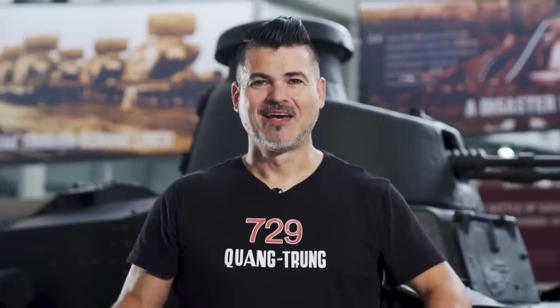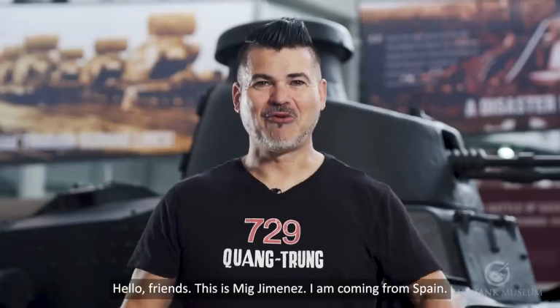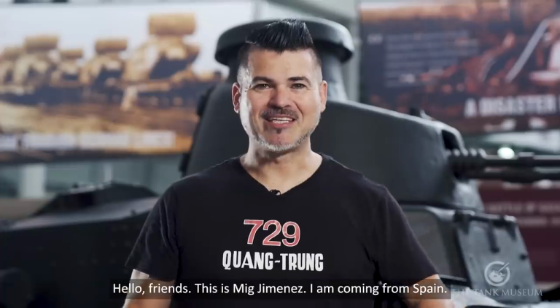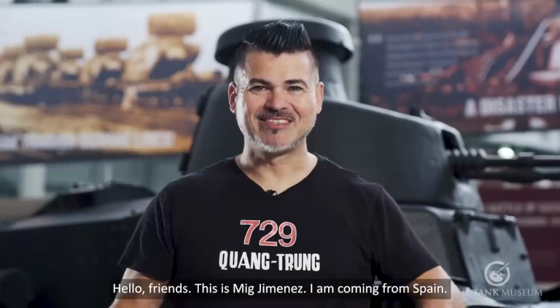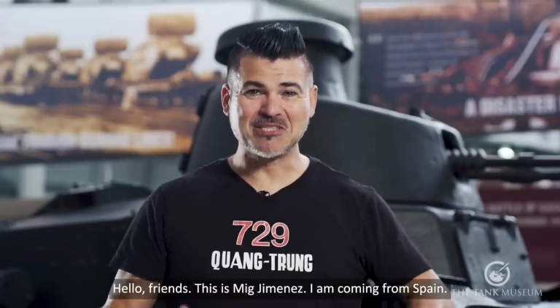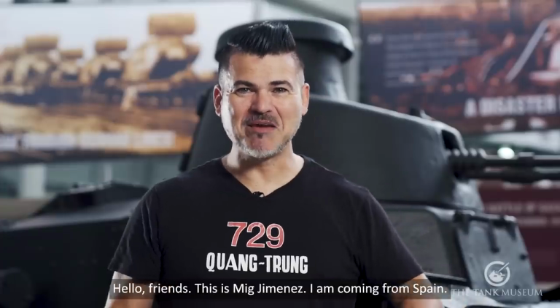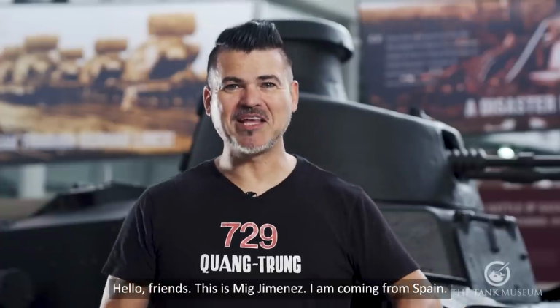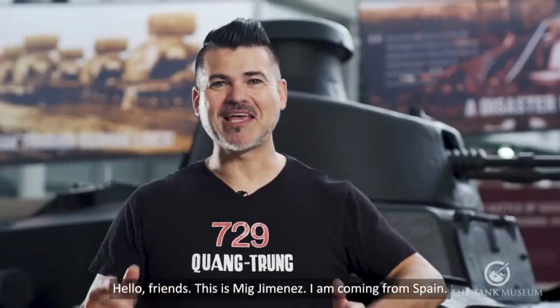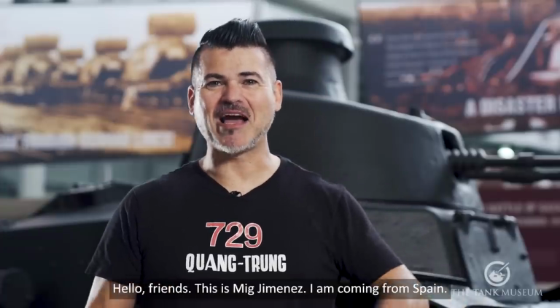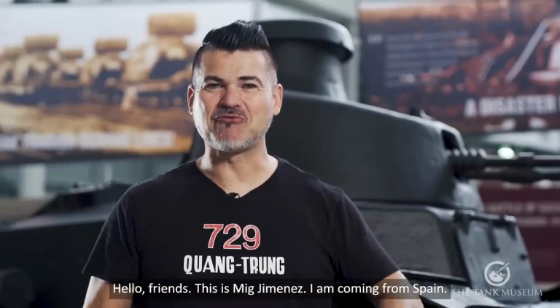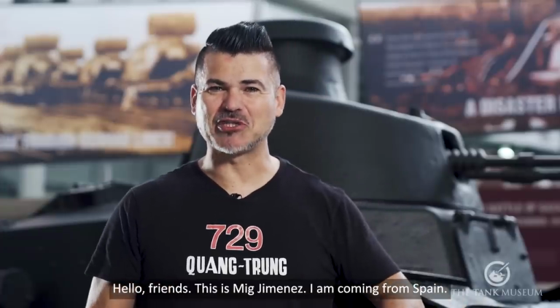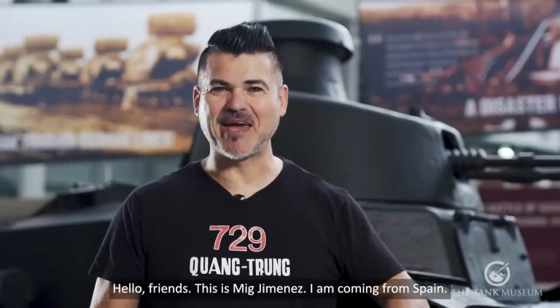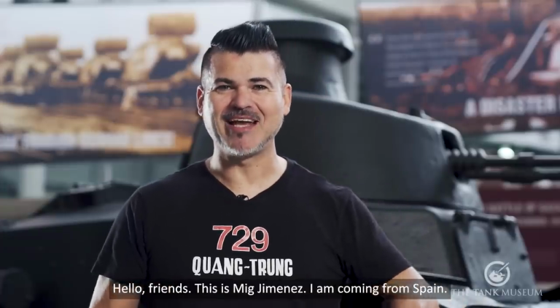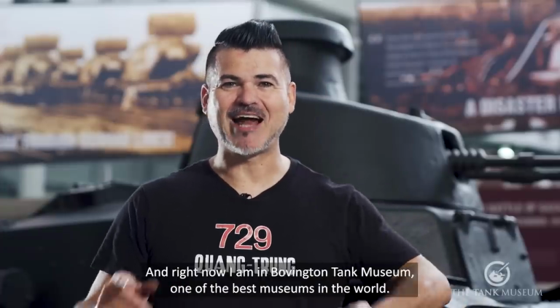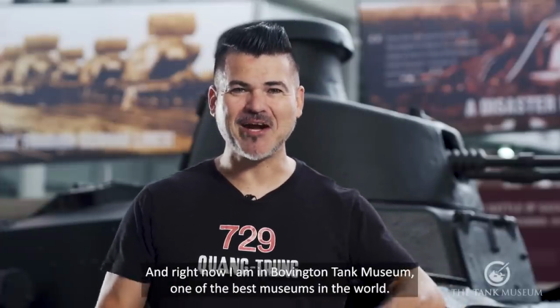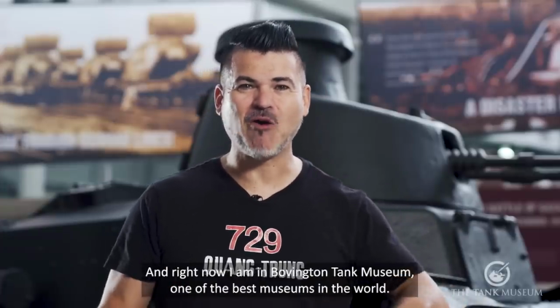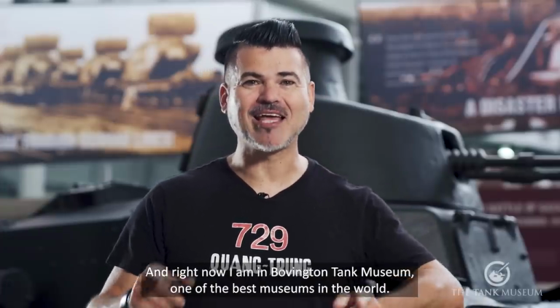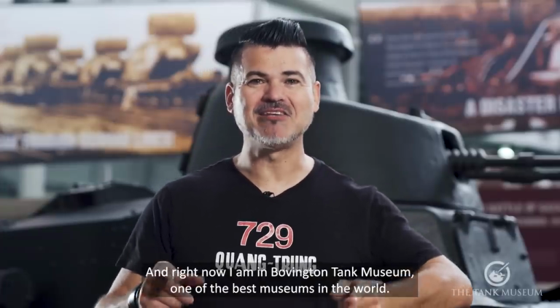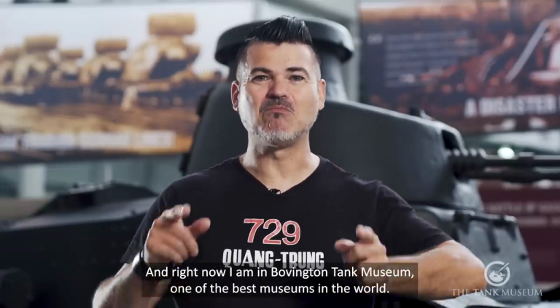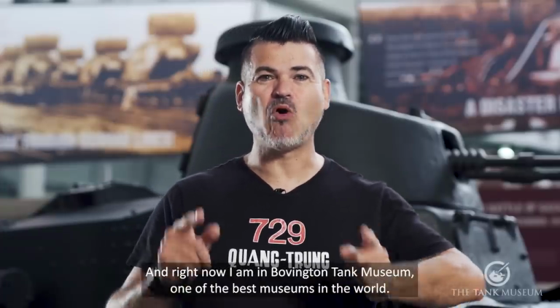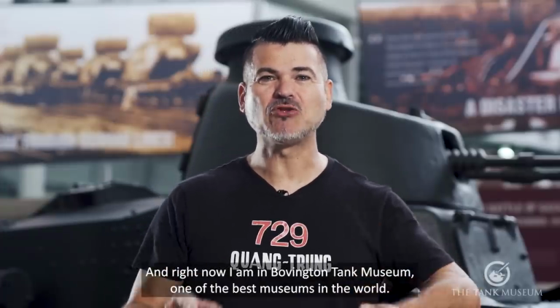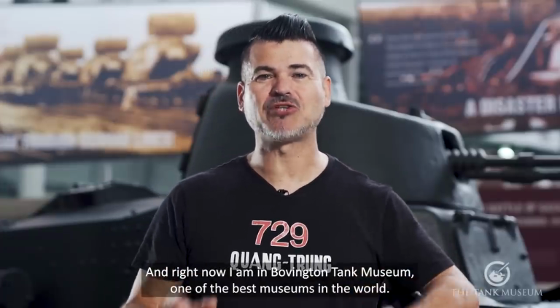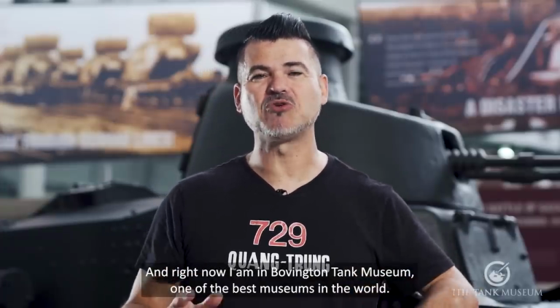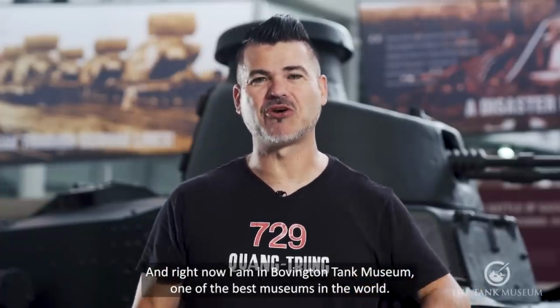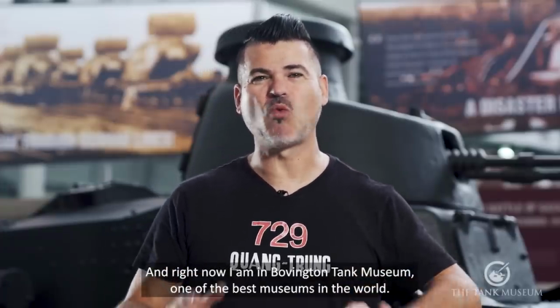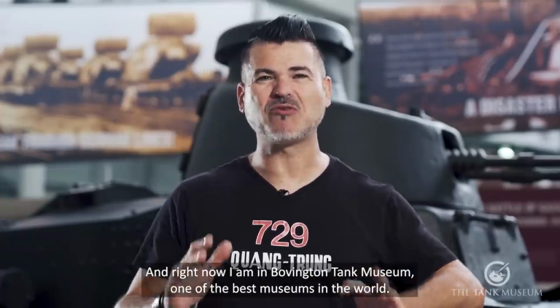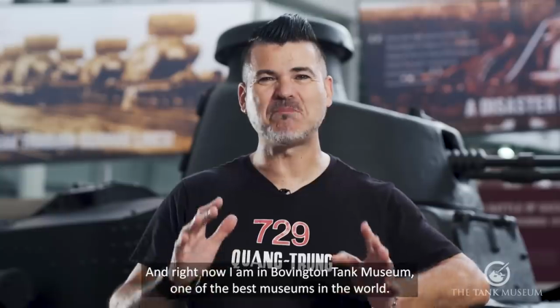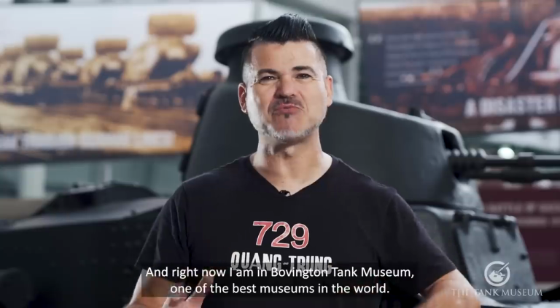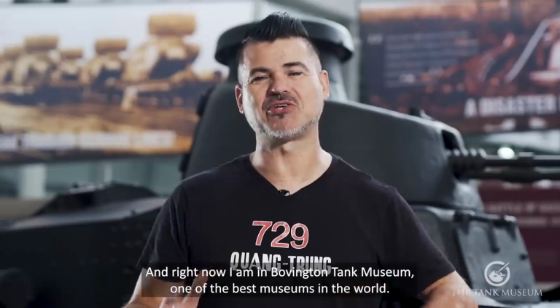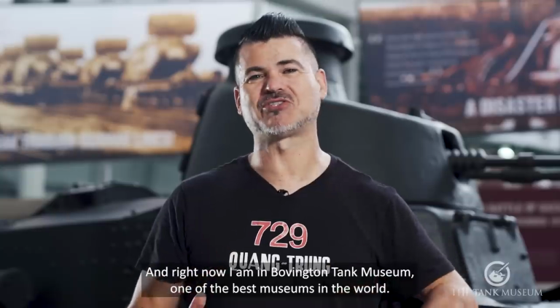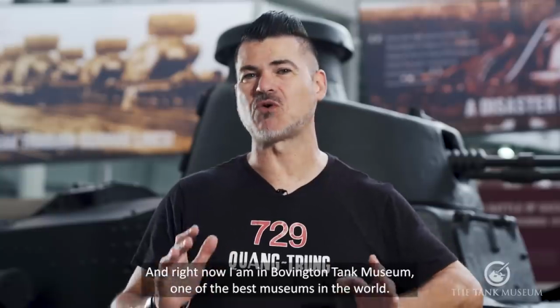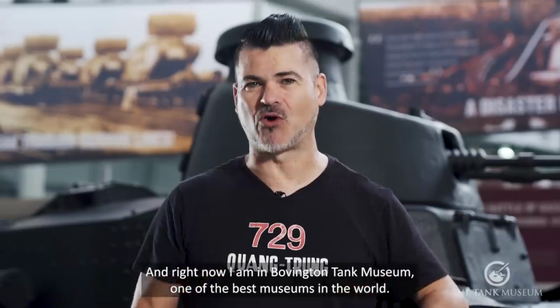Hello friends, this is Mijiménez. I am coming from Spain and right now I am in Bovington Tank Museum, one of the best museums in the world.